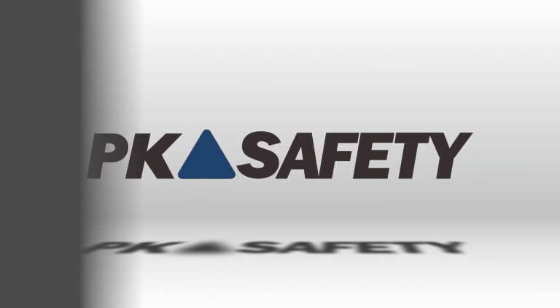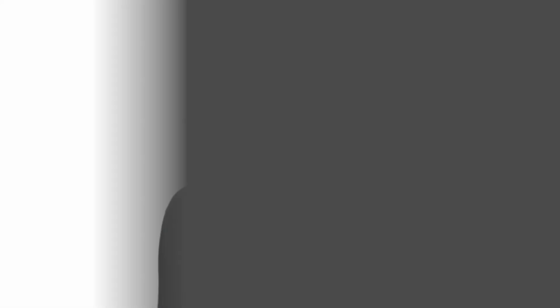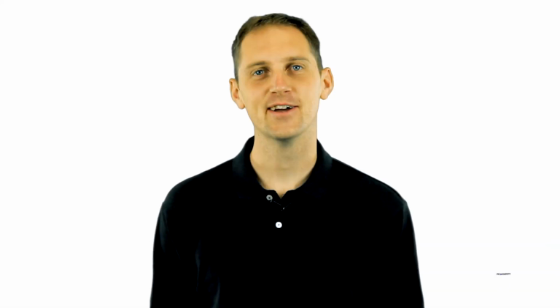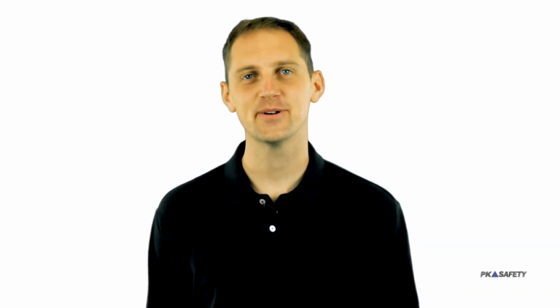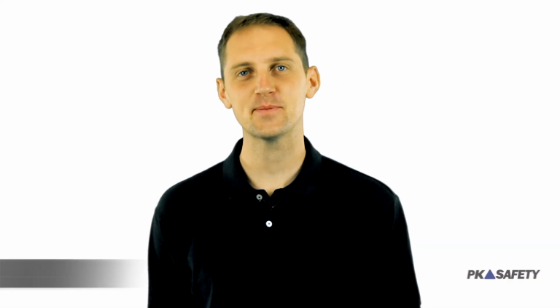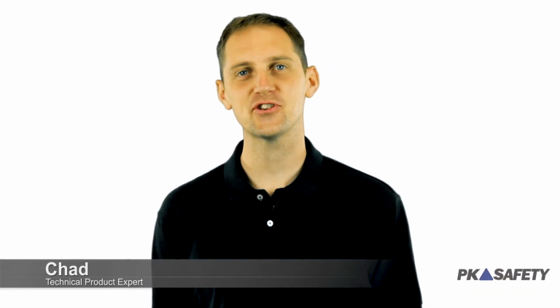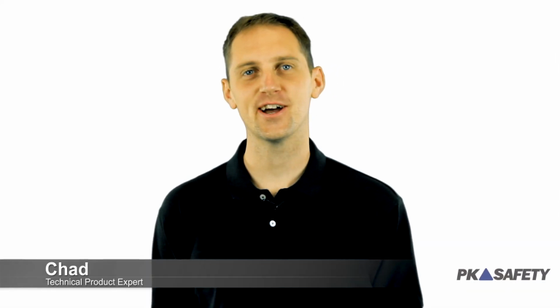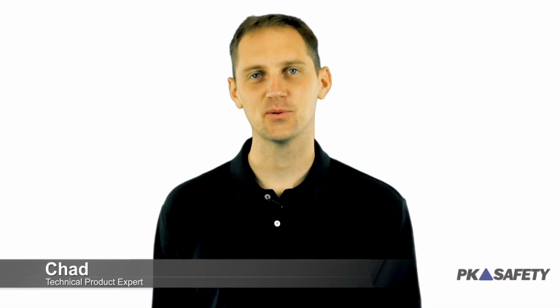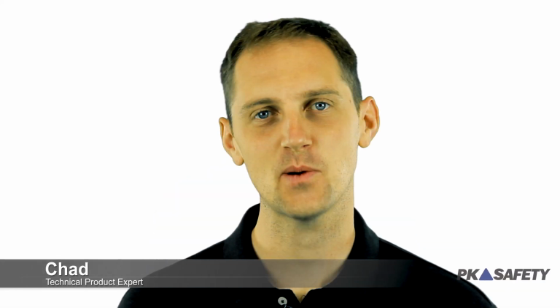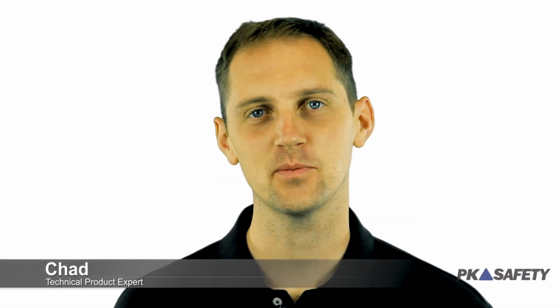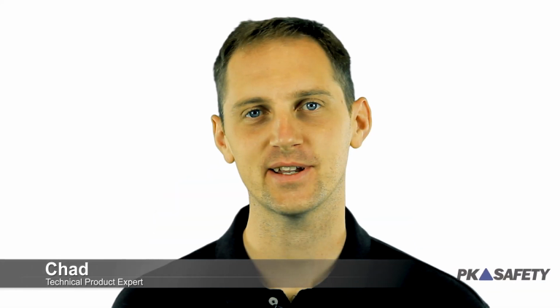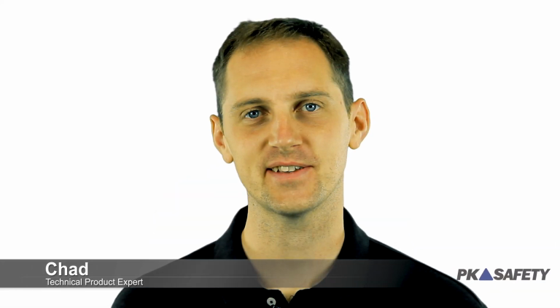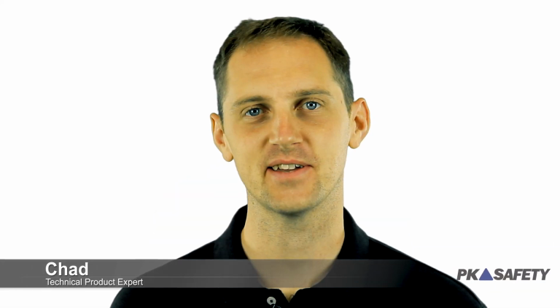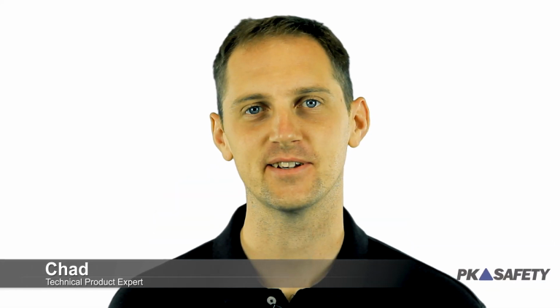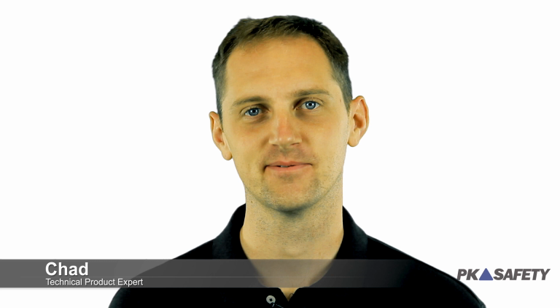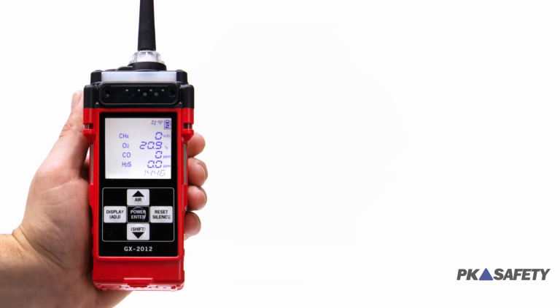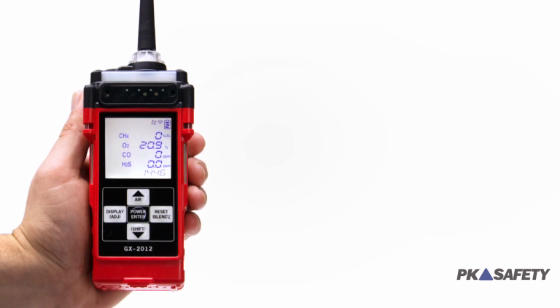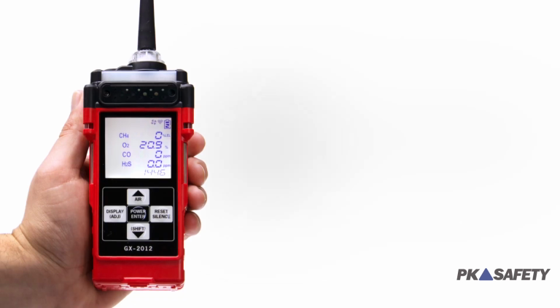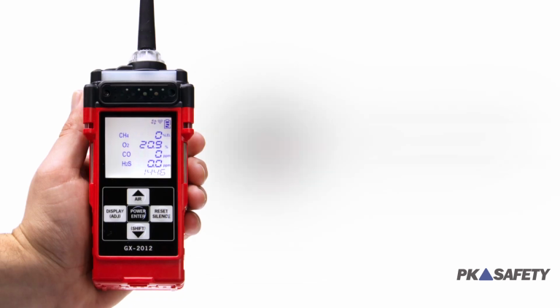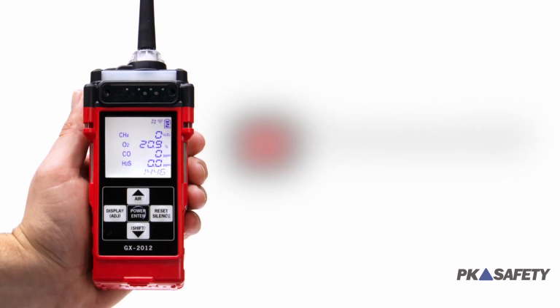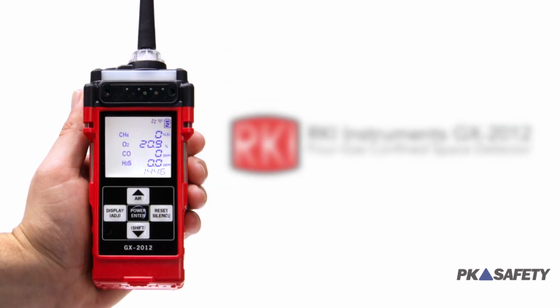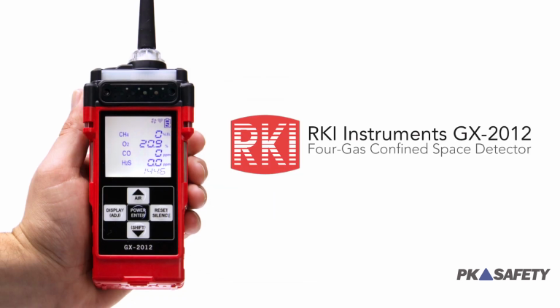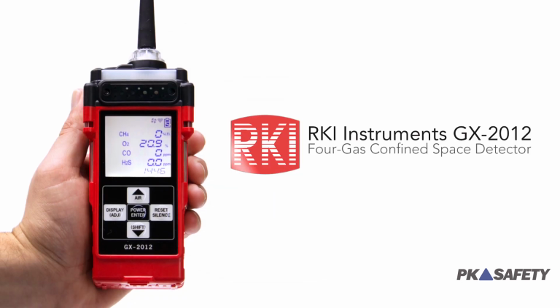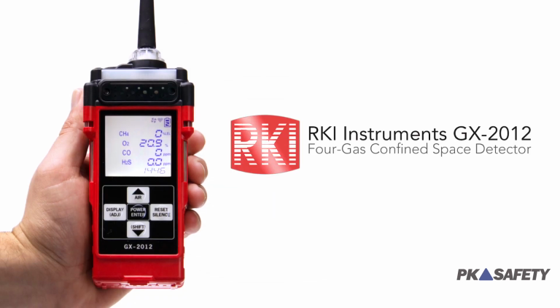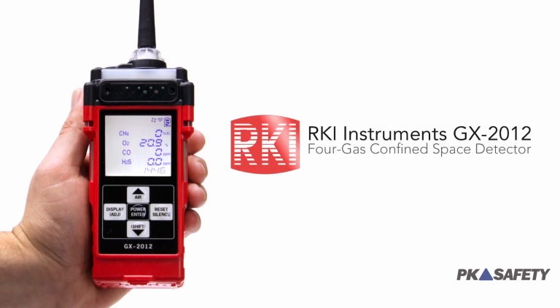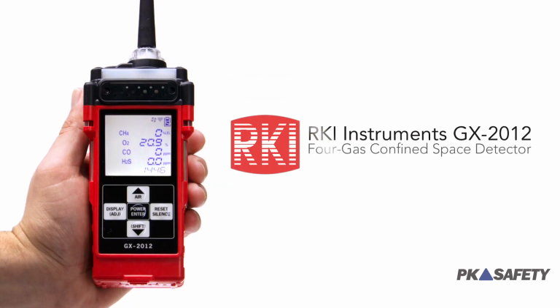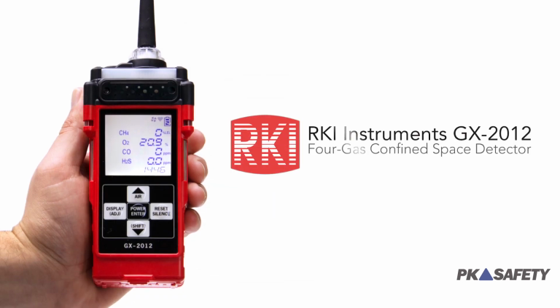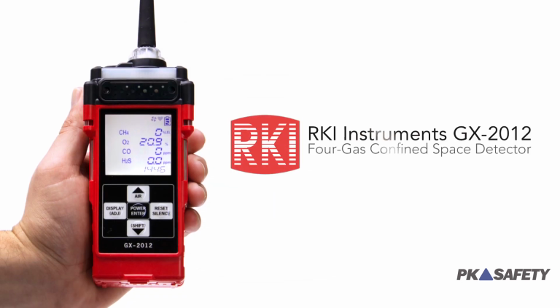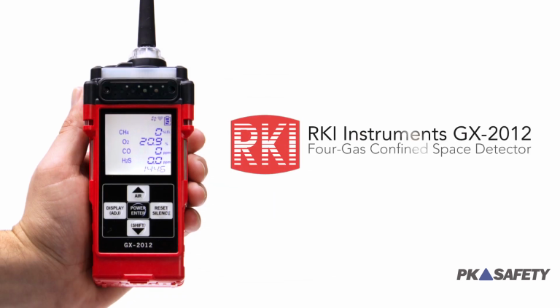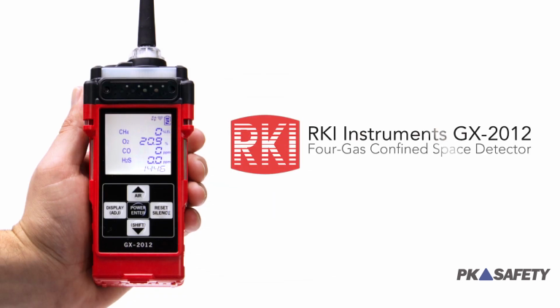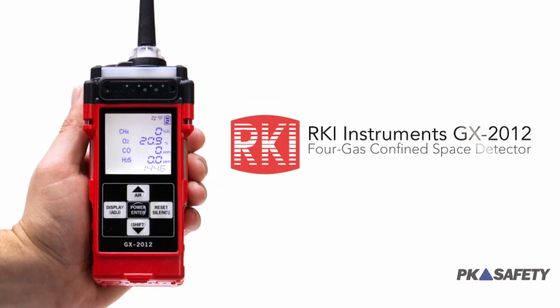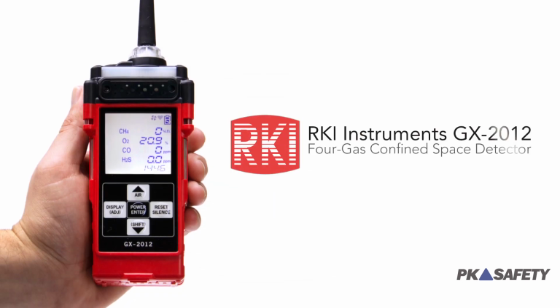Hi, my name is Chad. Welcome to PK Safety. Today we're going to show you an excellent choice for confined space gas detection.